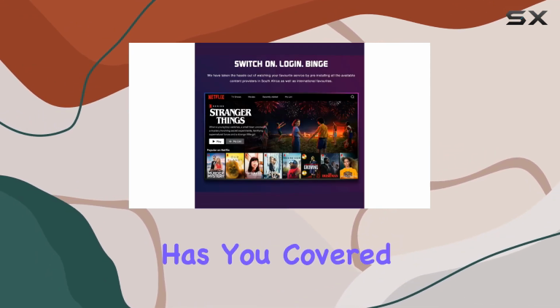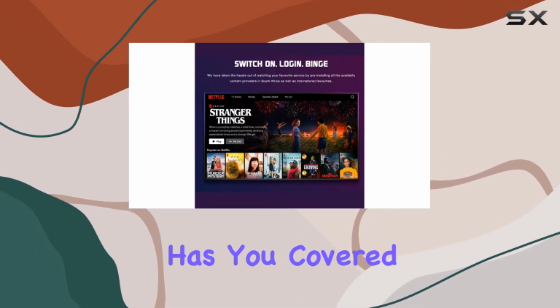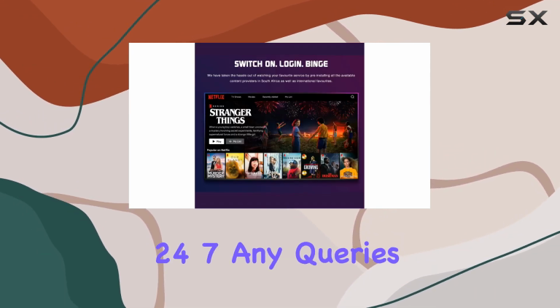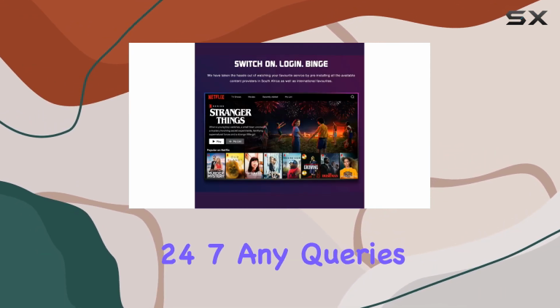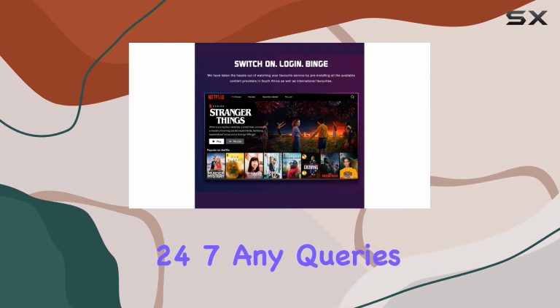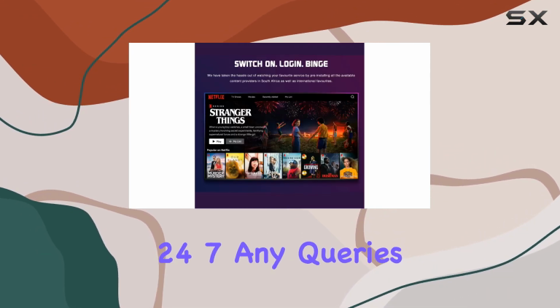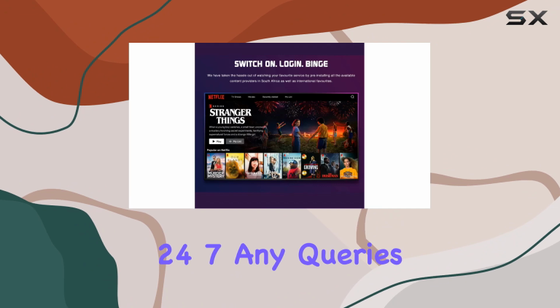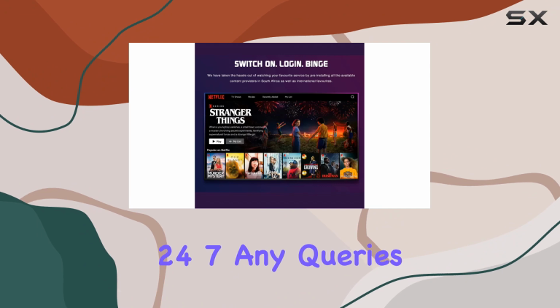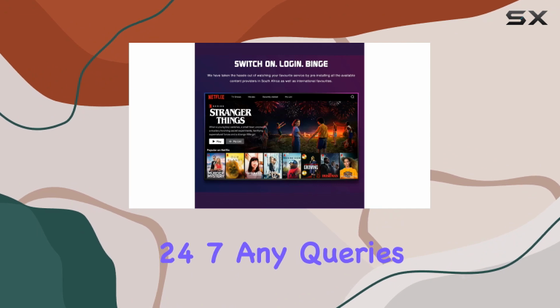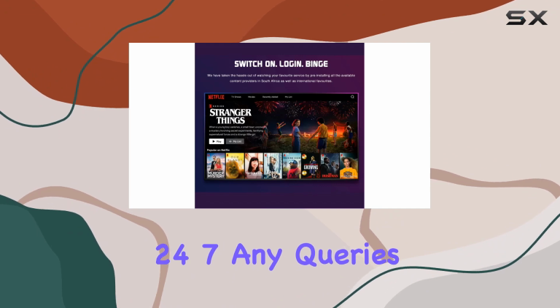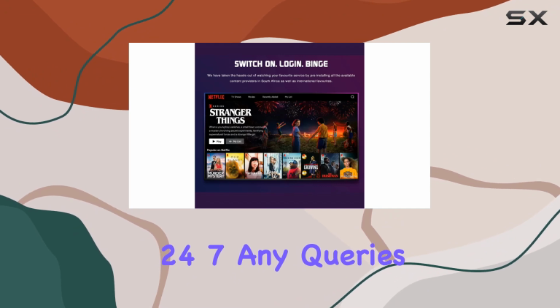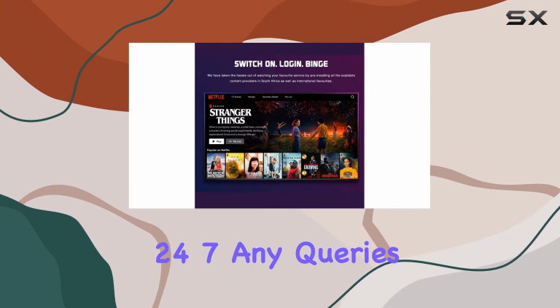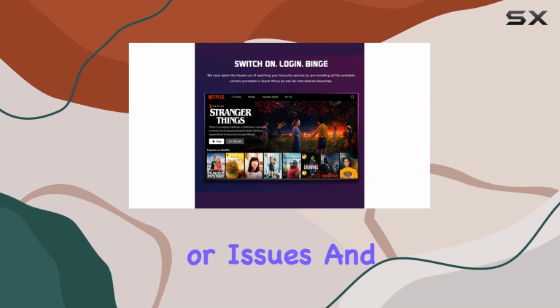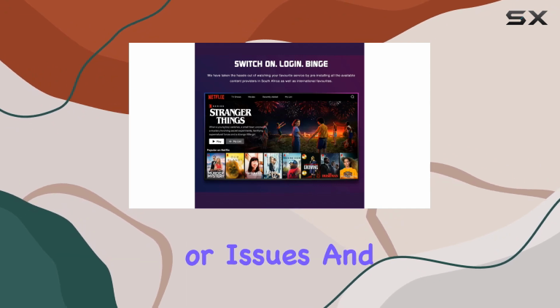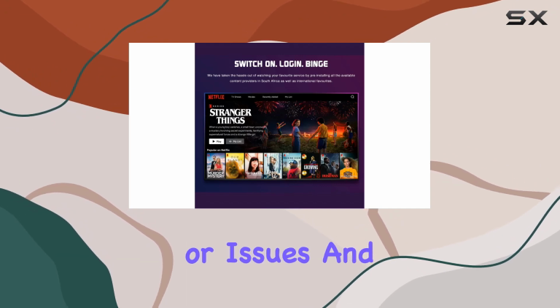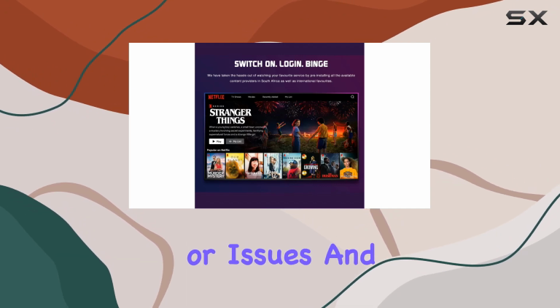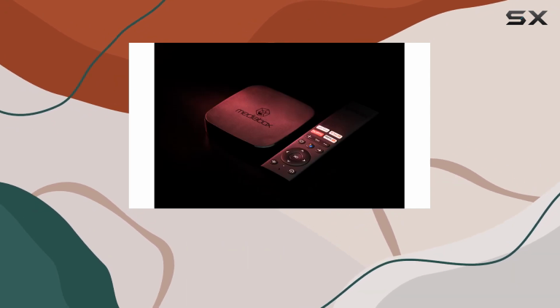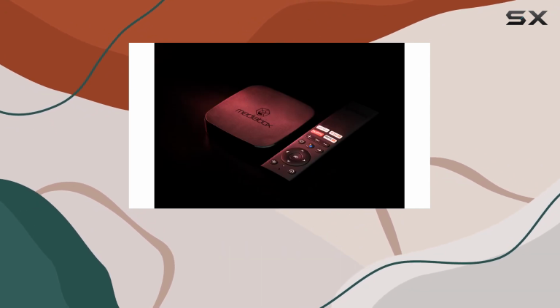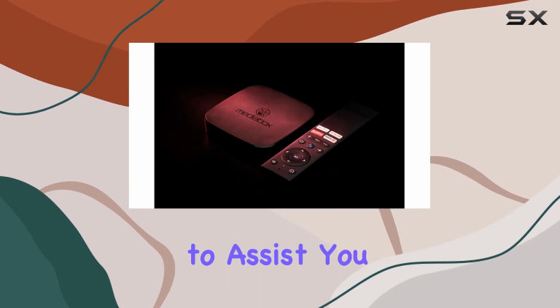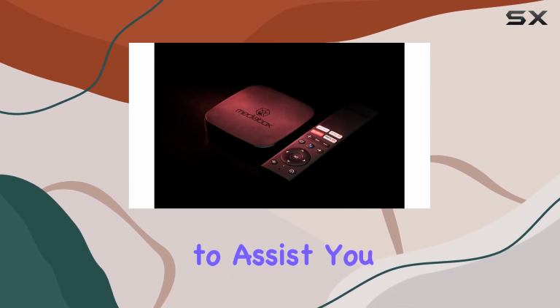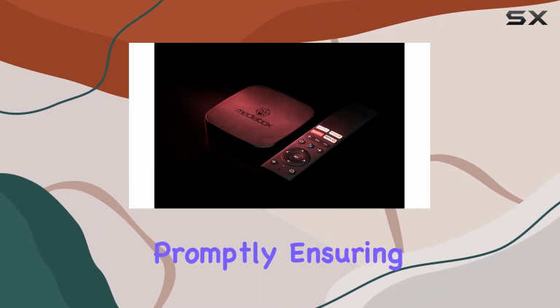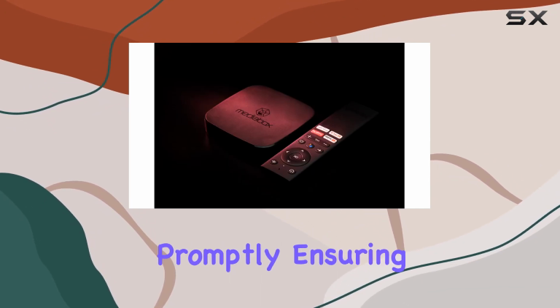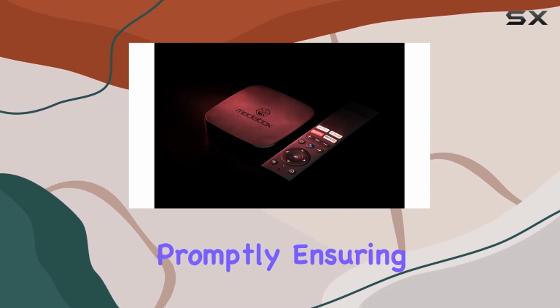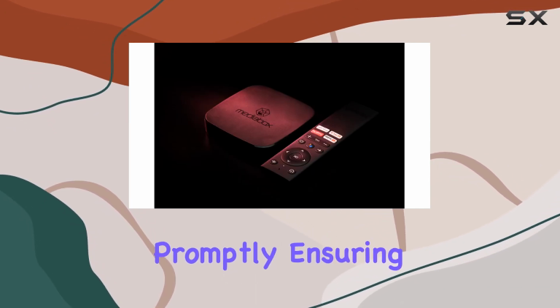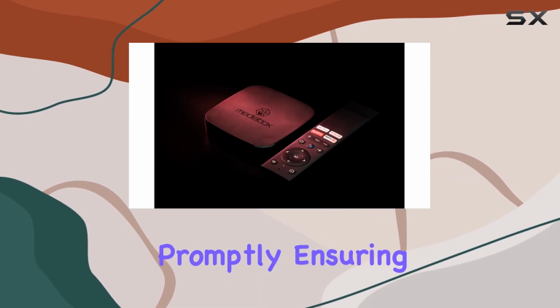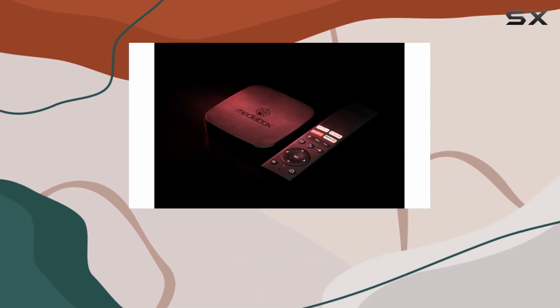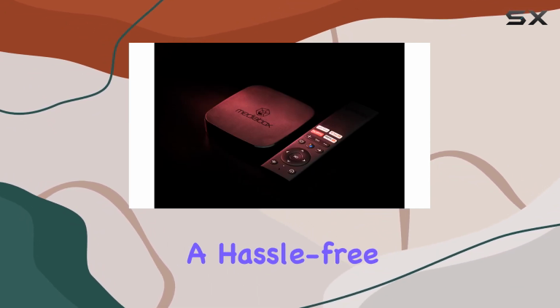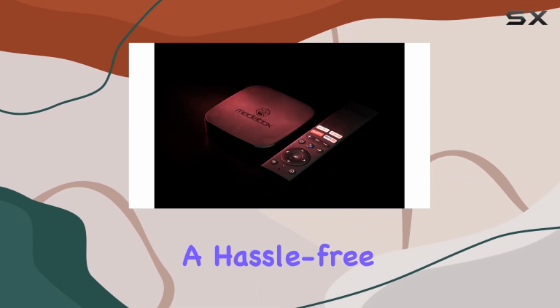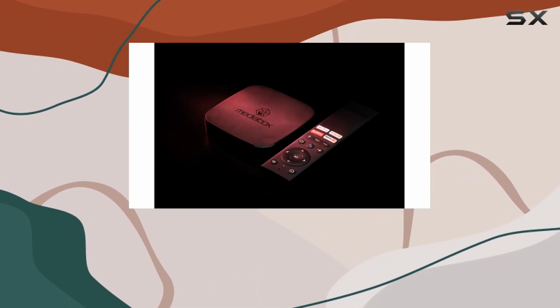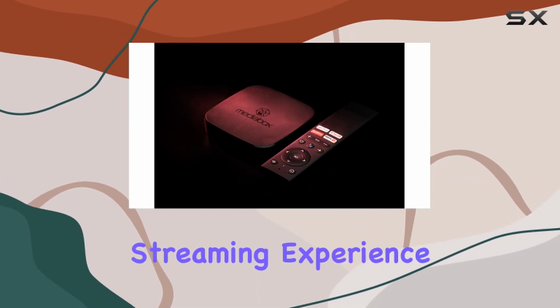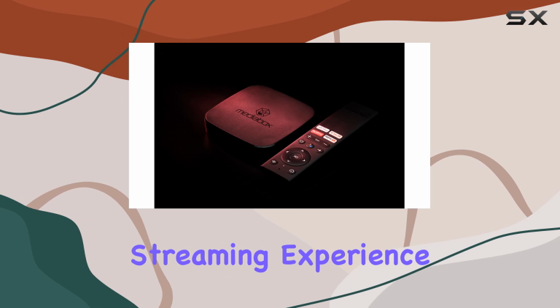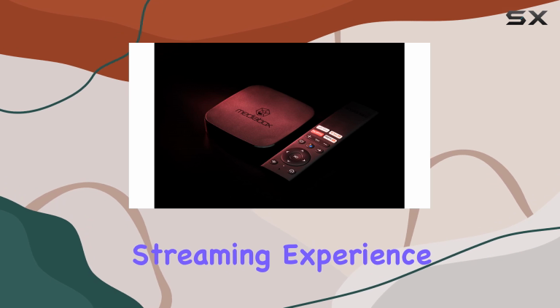When it comes to customer support, Media Box has you covered 24/7. Any queries or issues and they're there to assist you promptly, ensuring a hassle-free streaming experience.